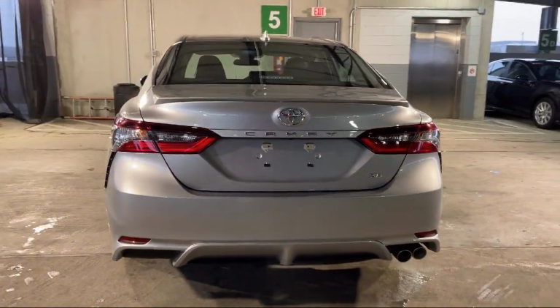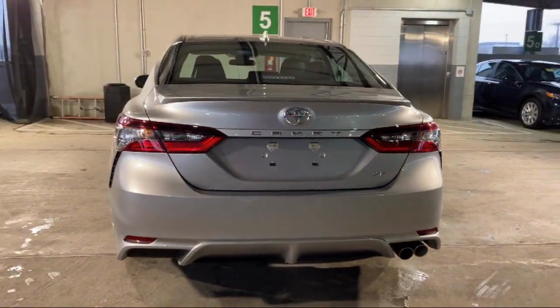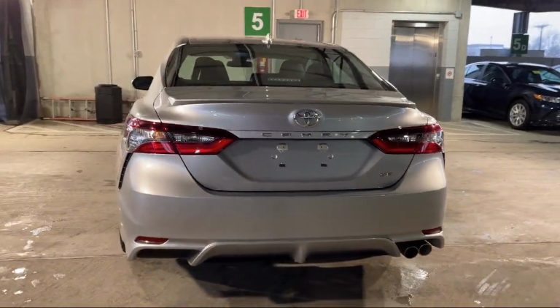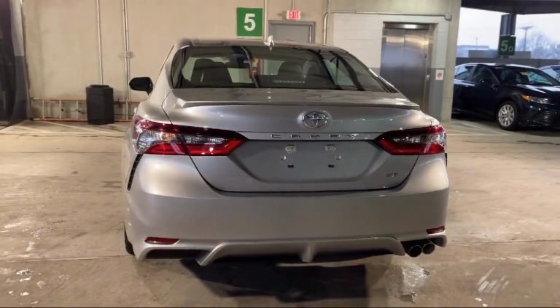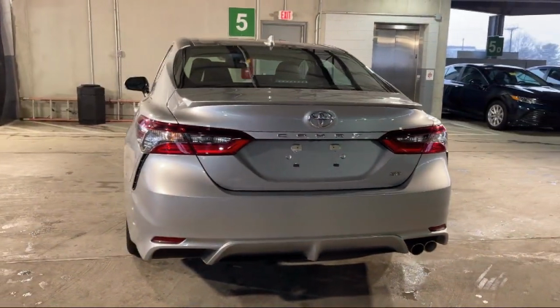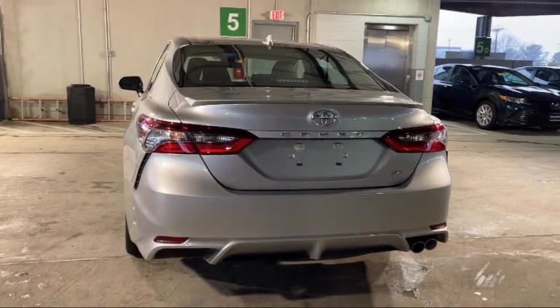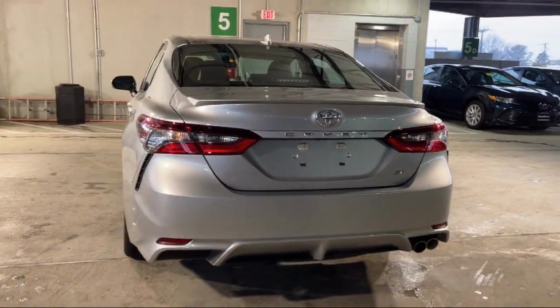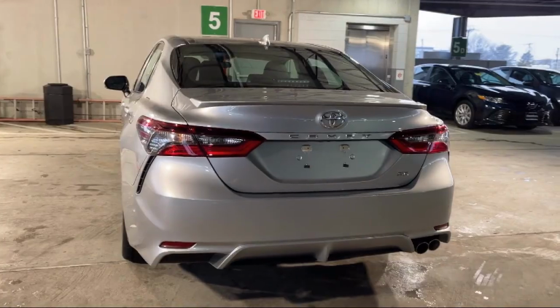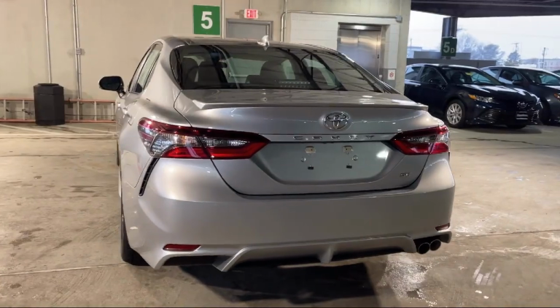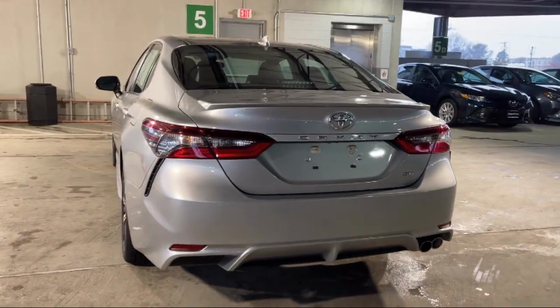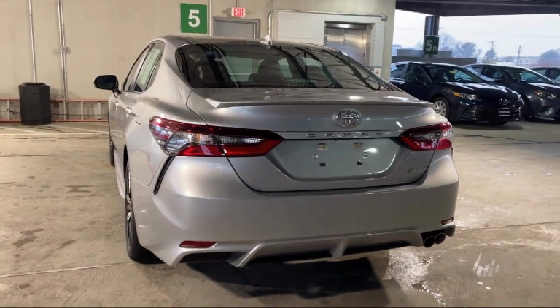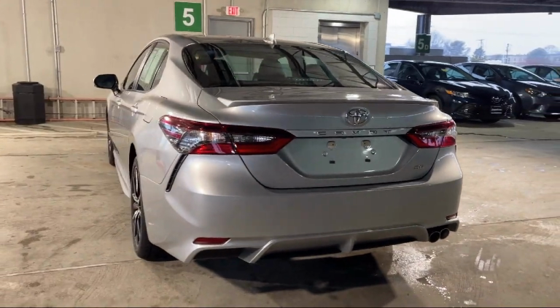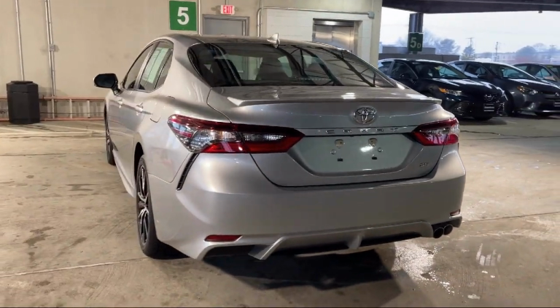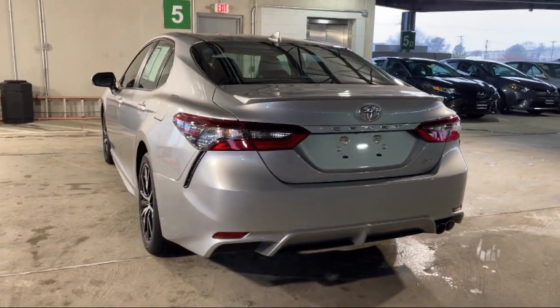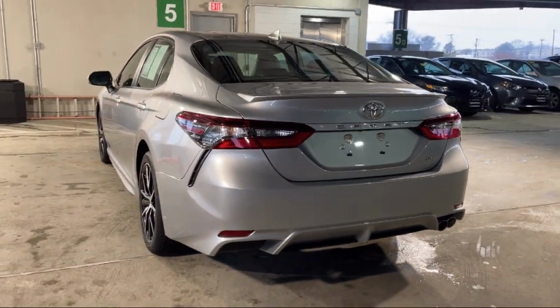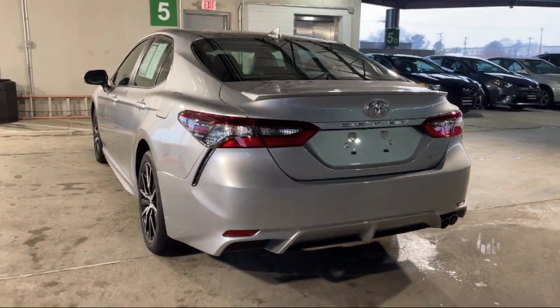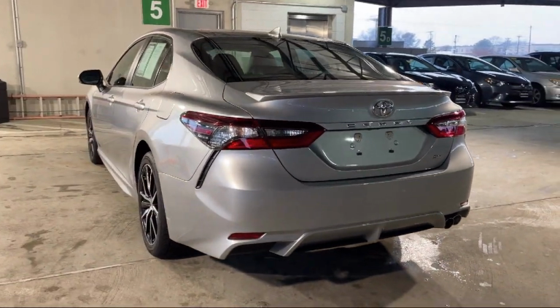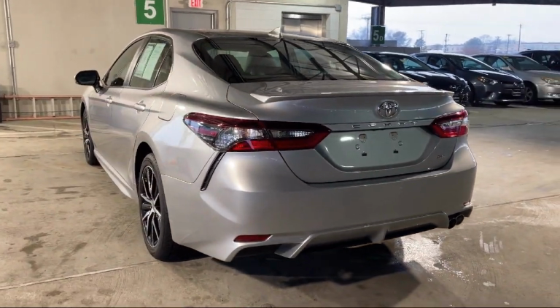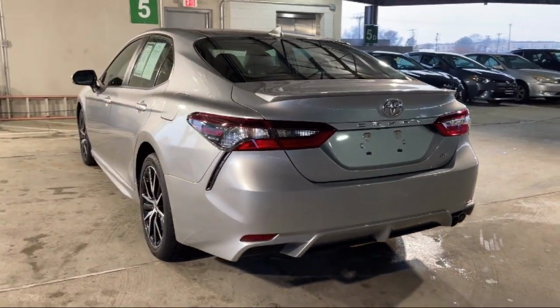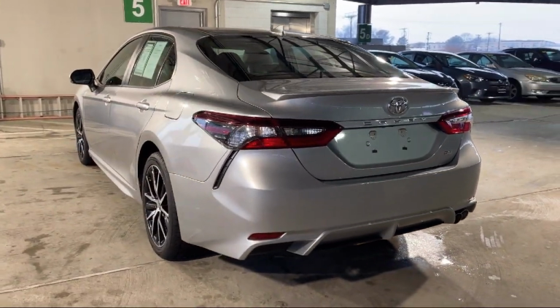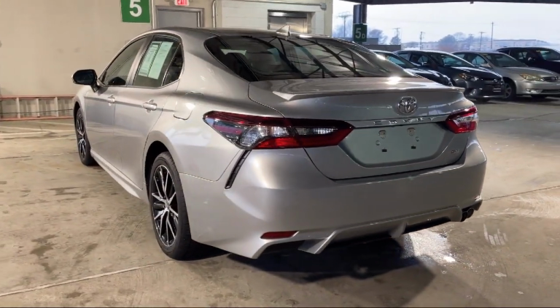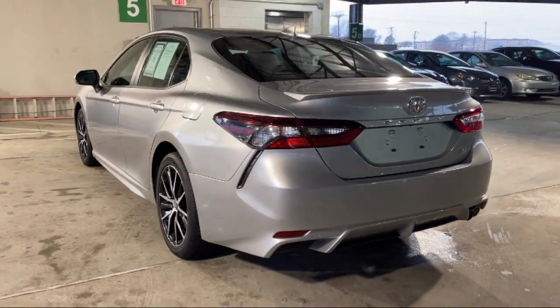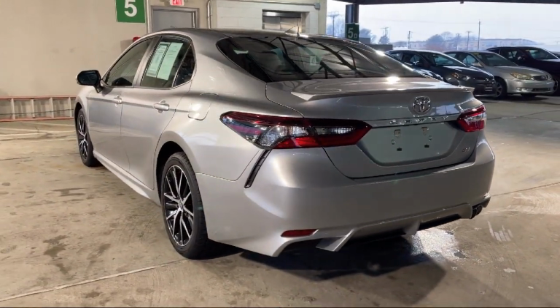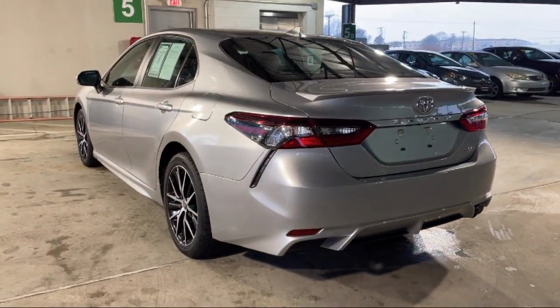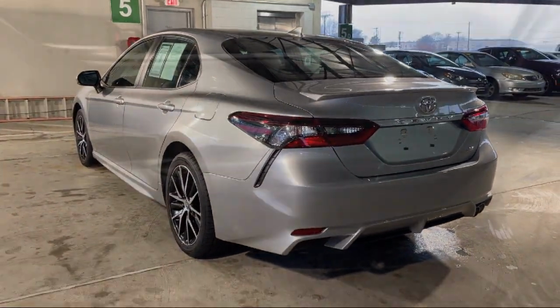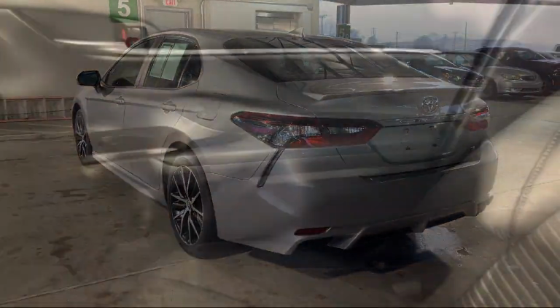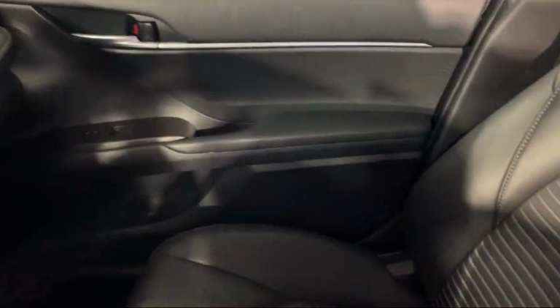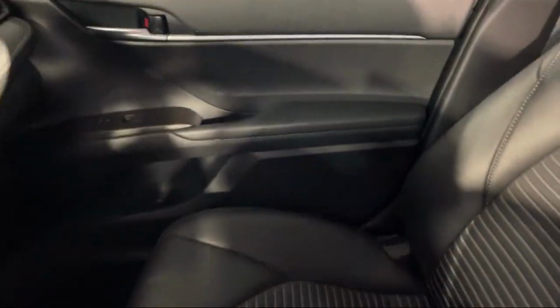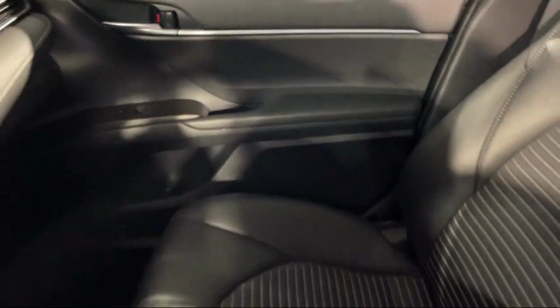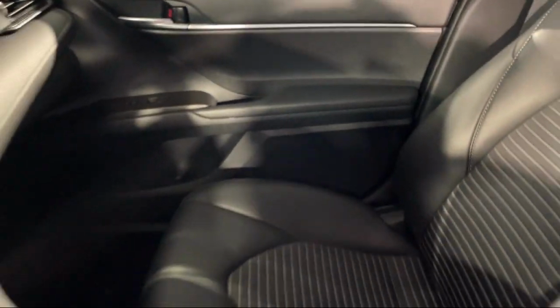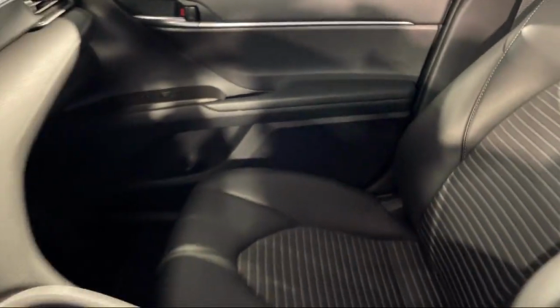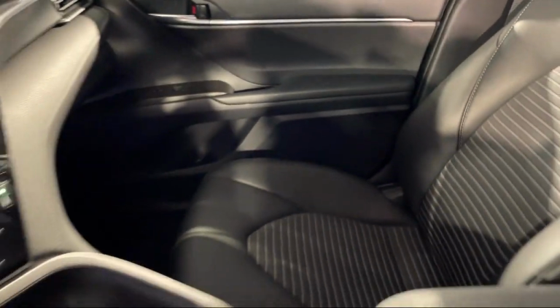Drive mode selector, leatherette upholstery, and has less than 40,000 miles on the odometer.